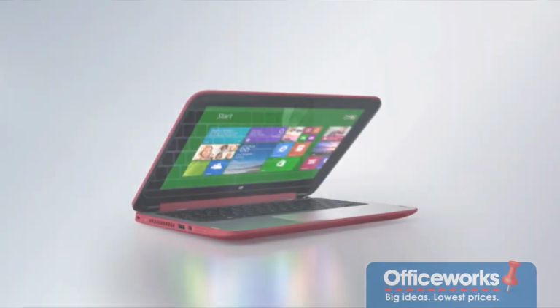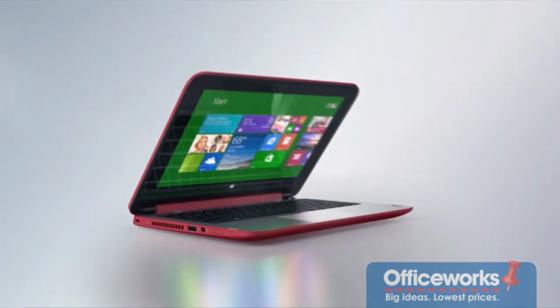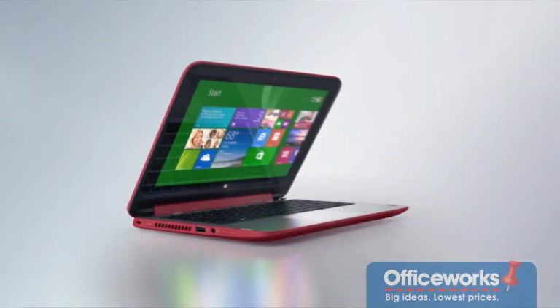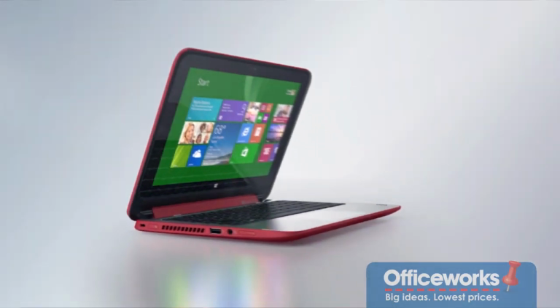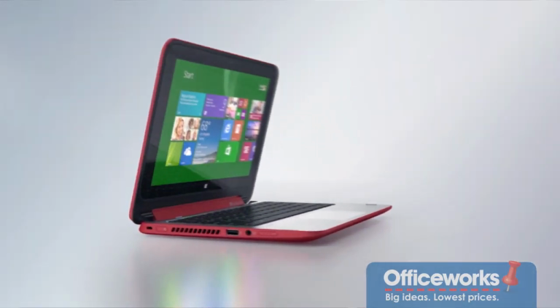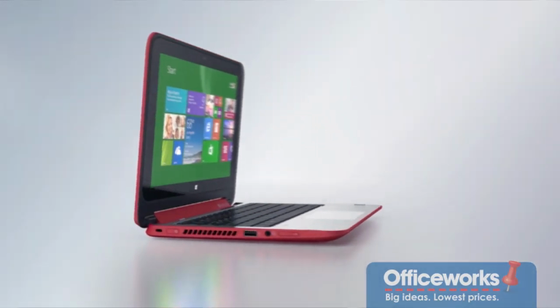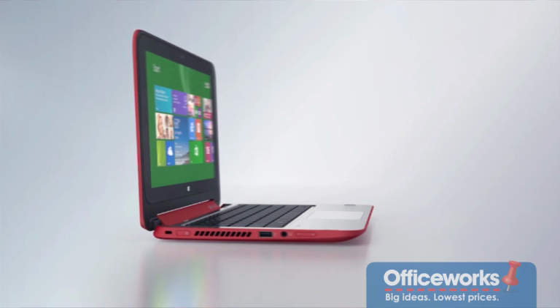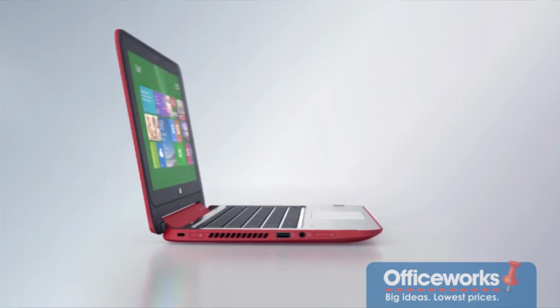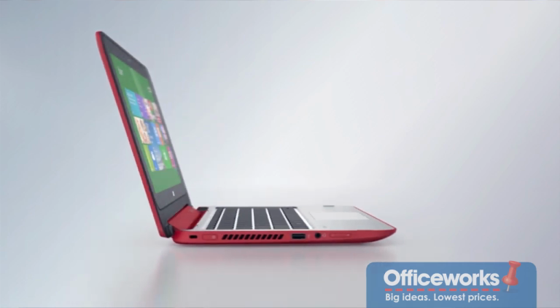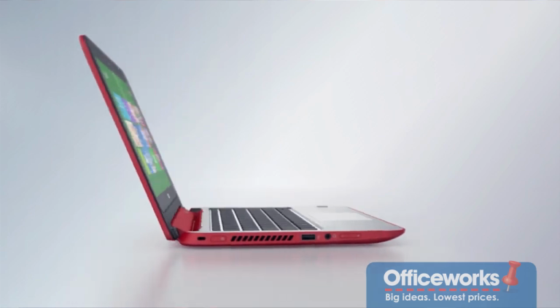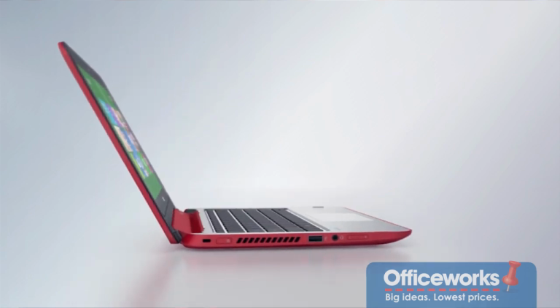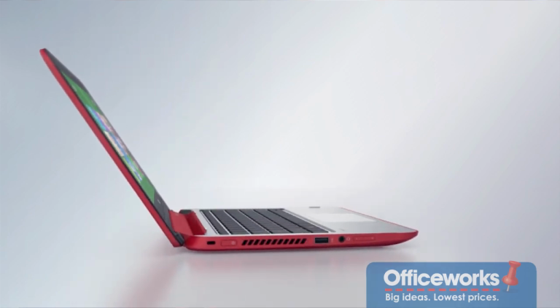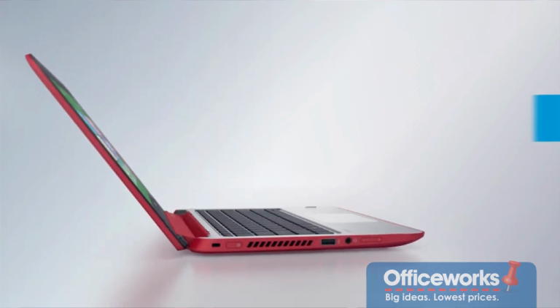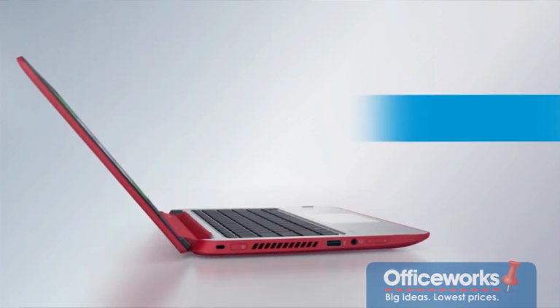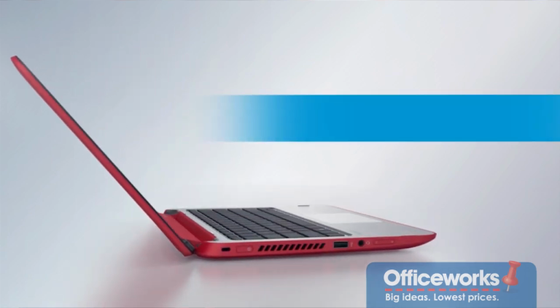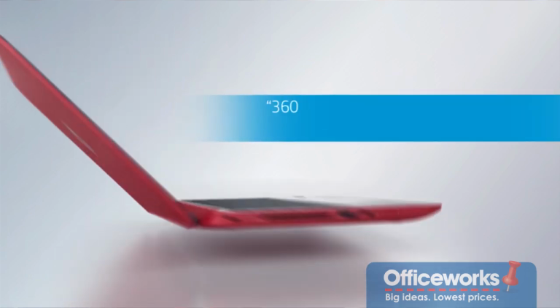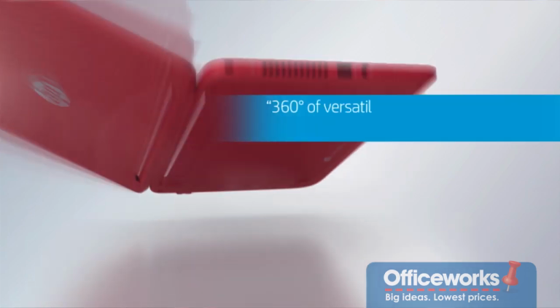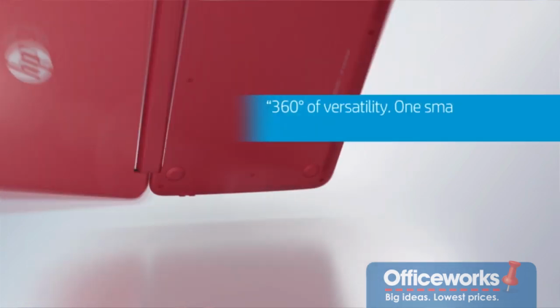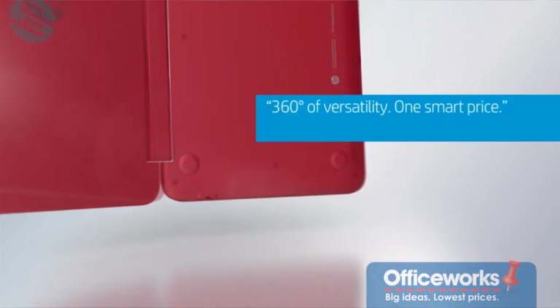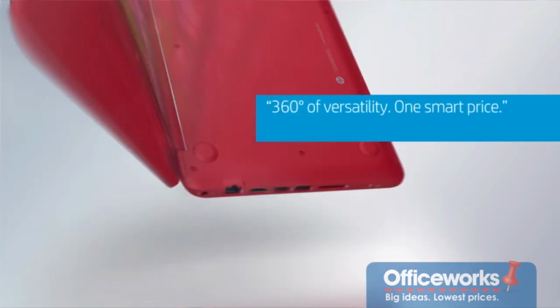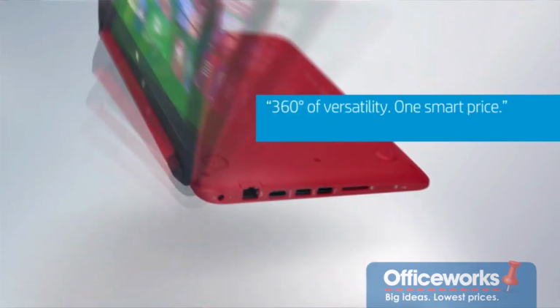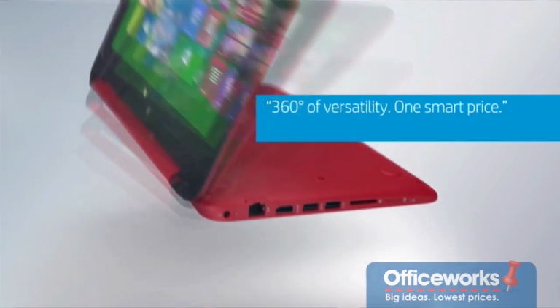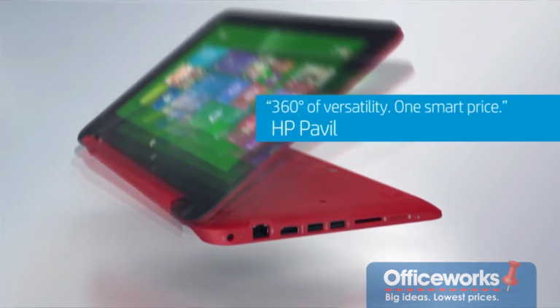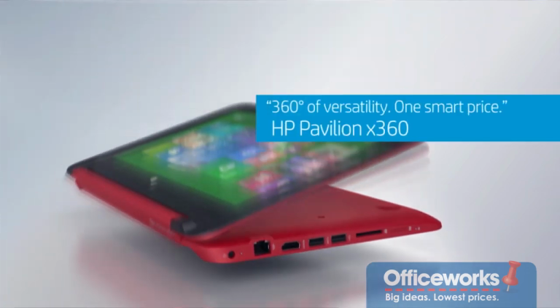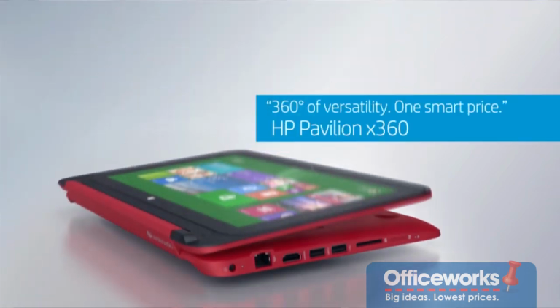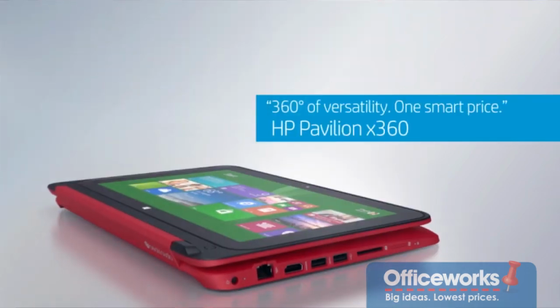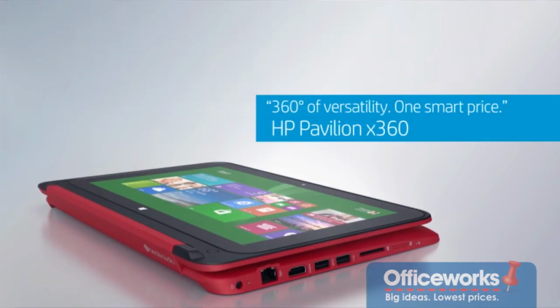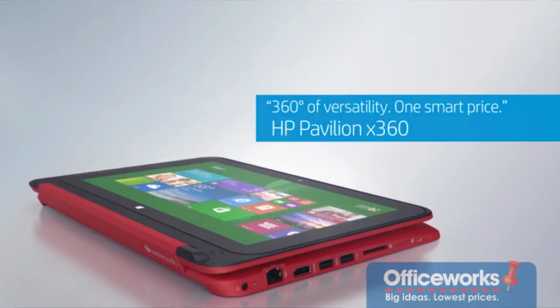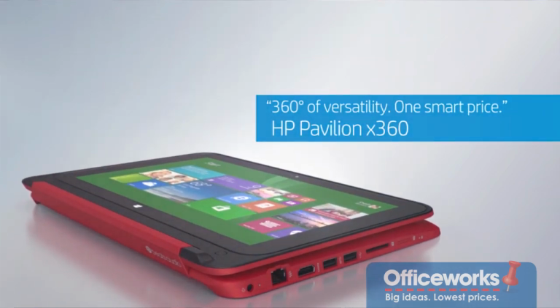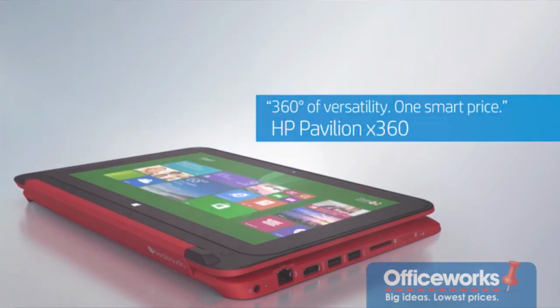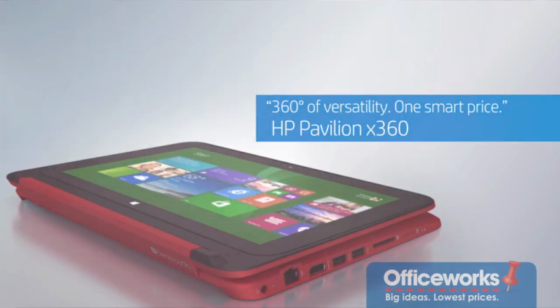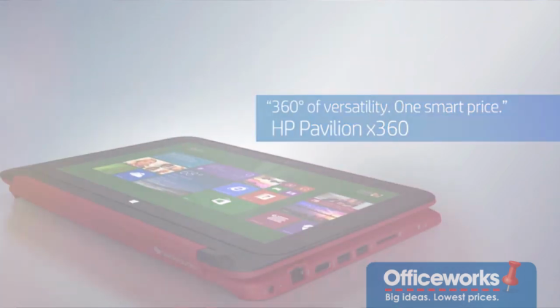As the name suggests, the screen rotates 360 degrees, allowing it to be used in multiple modes, thanks to its innovative double hinge.